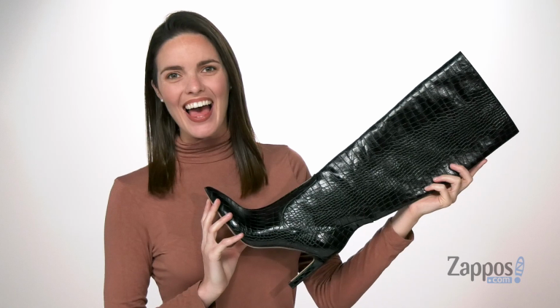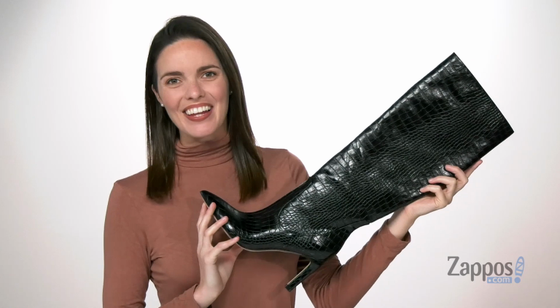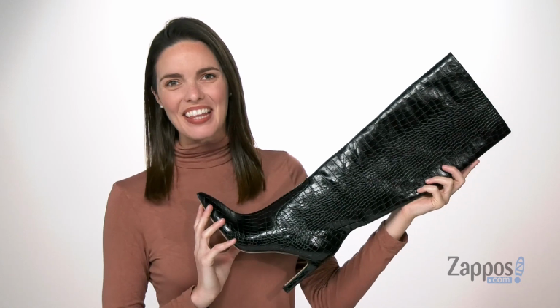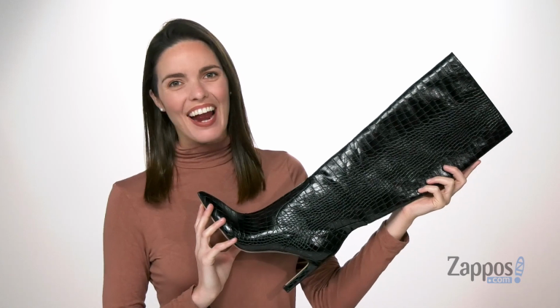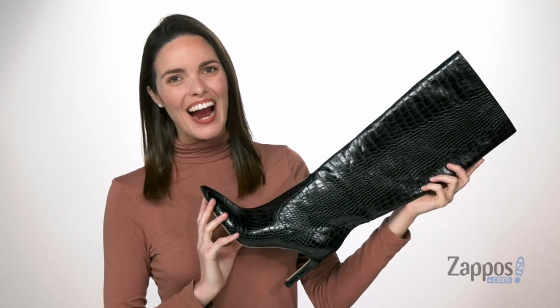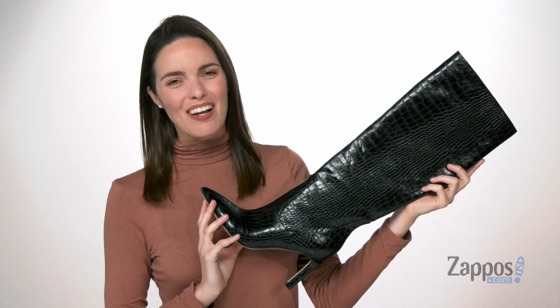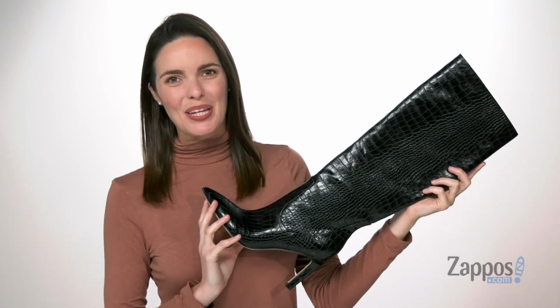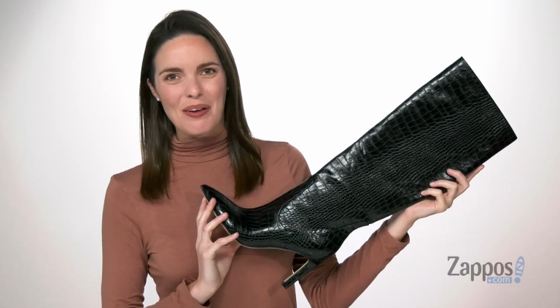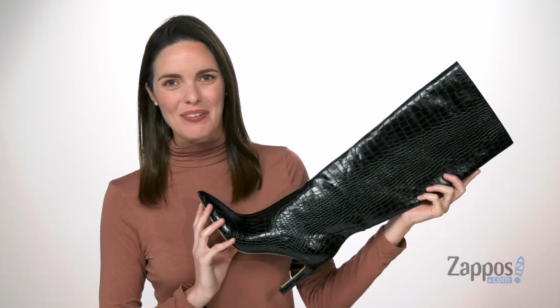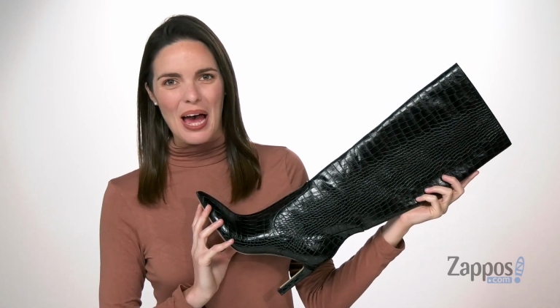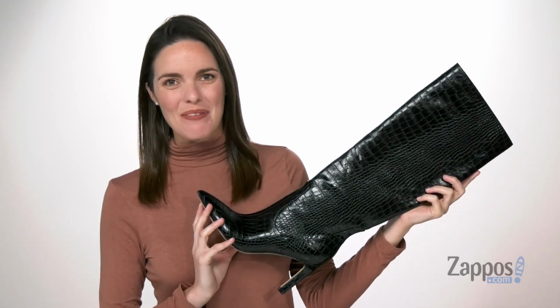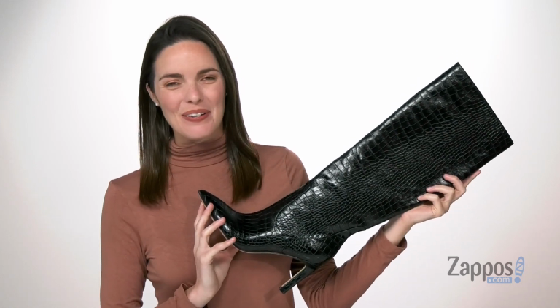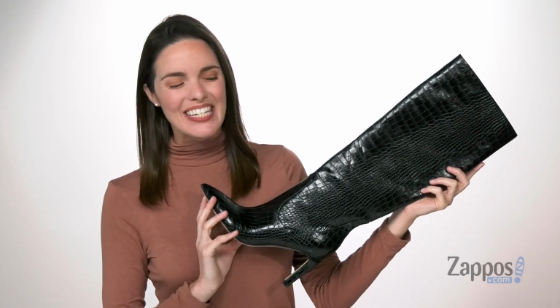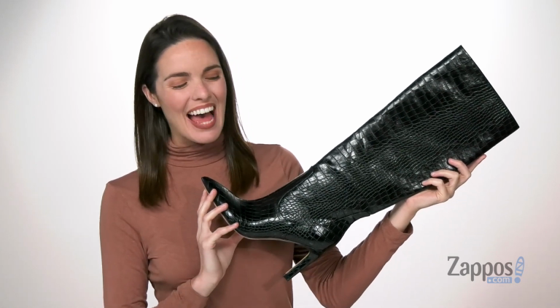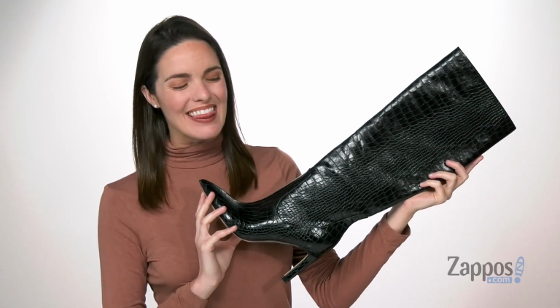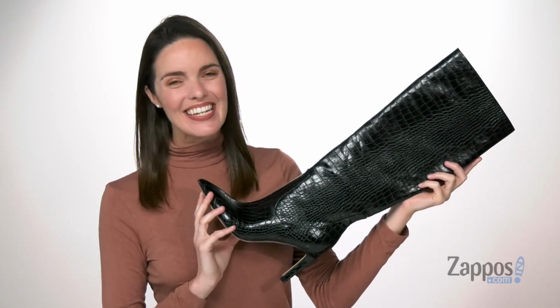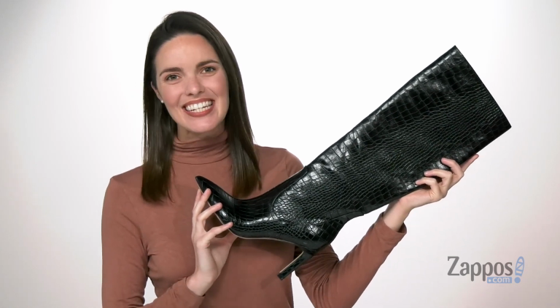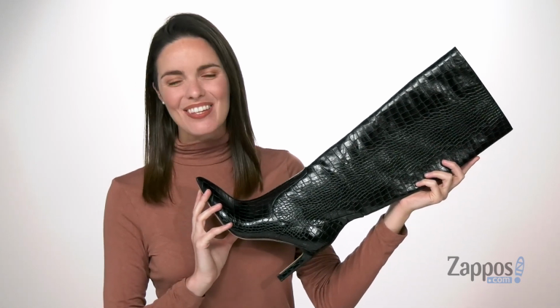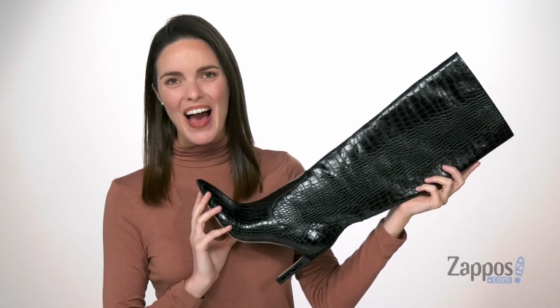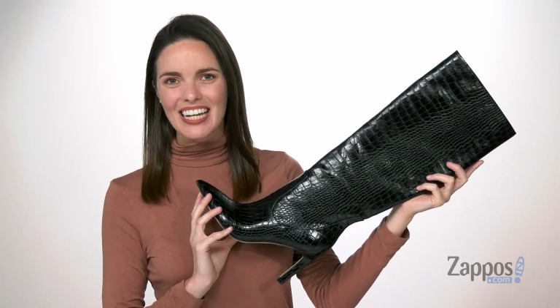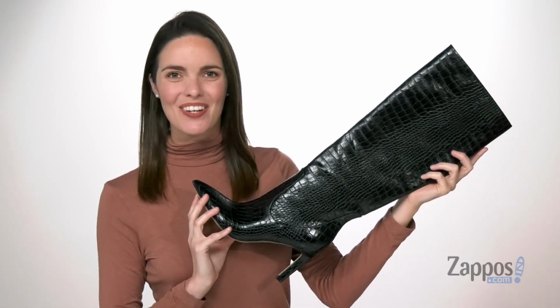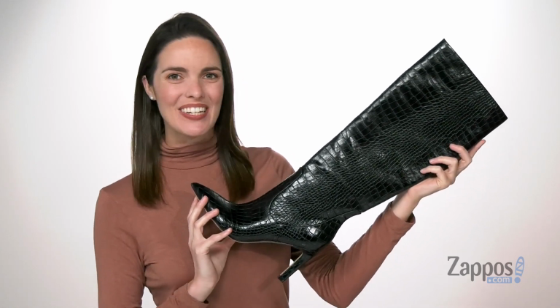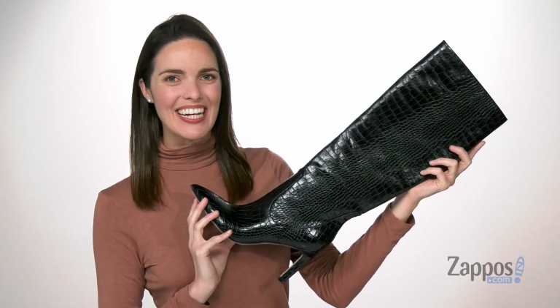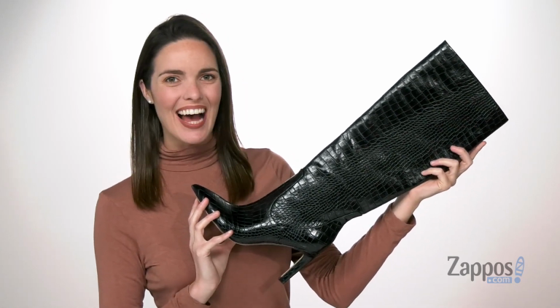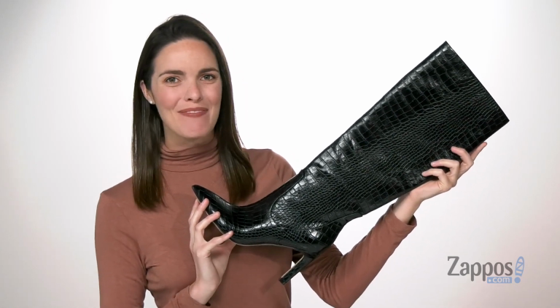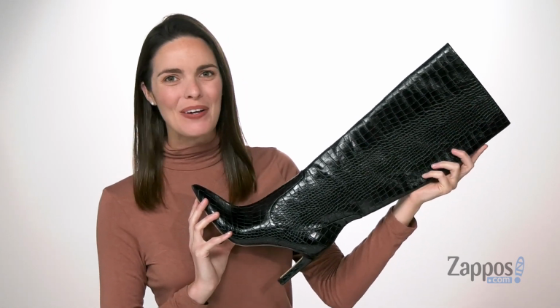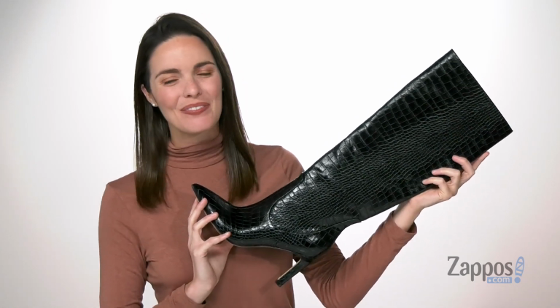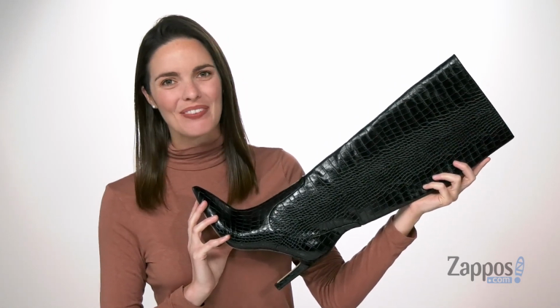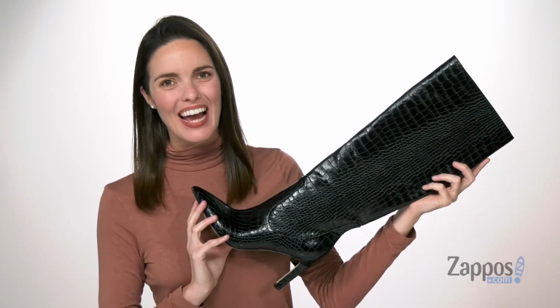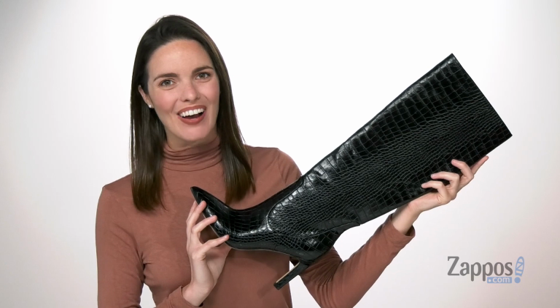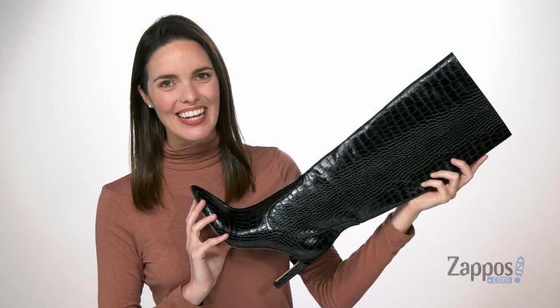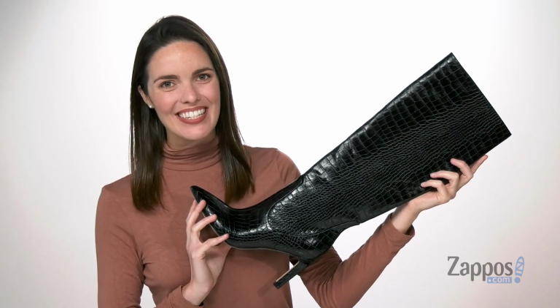Hello there, I'm Zoe from Zappos and this is the Maxim knee-high boot from Nine West.